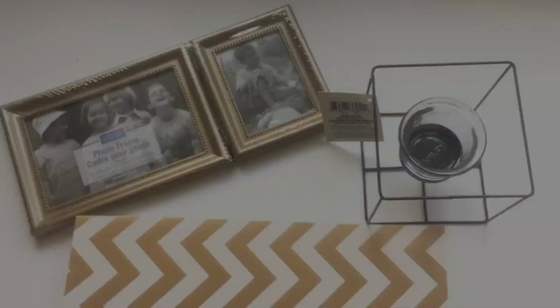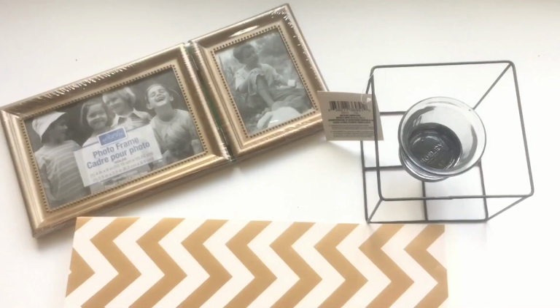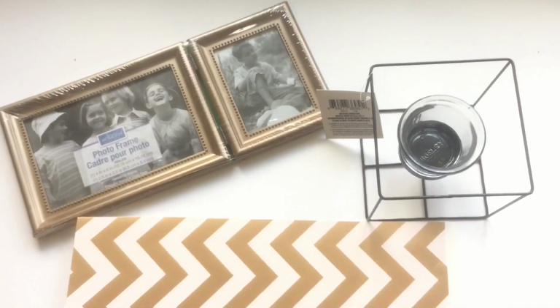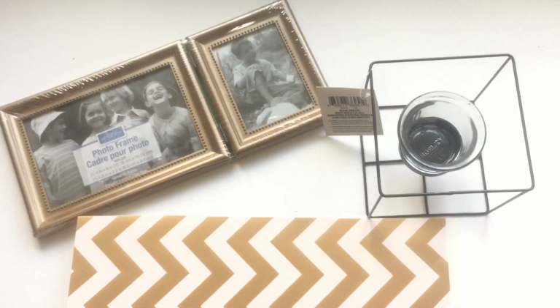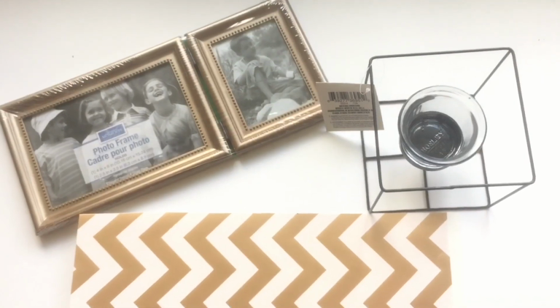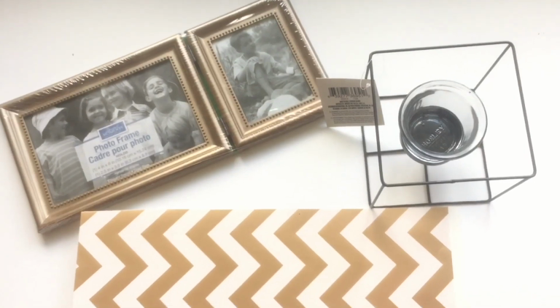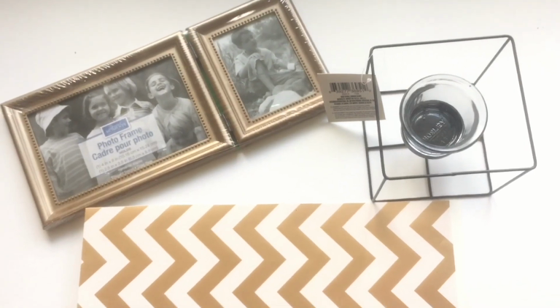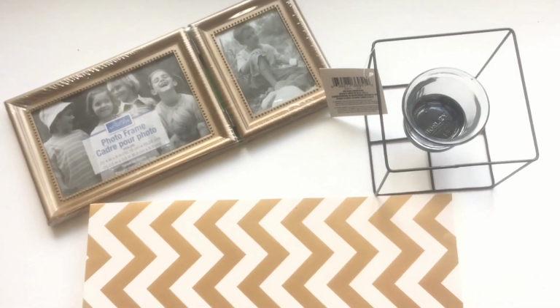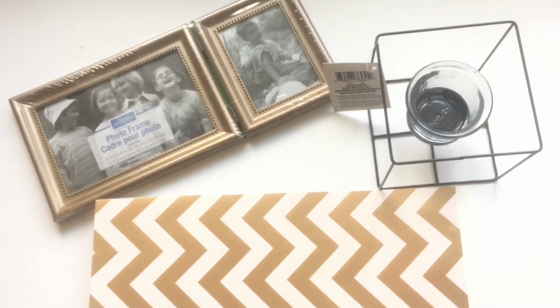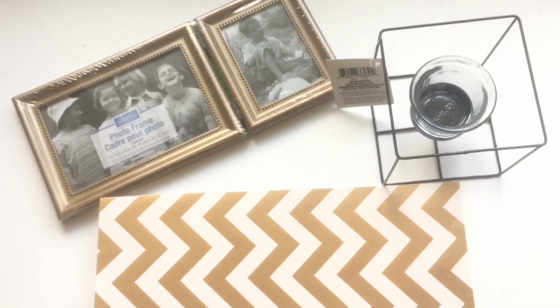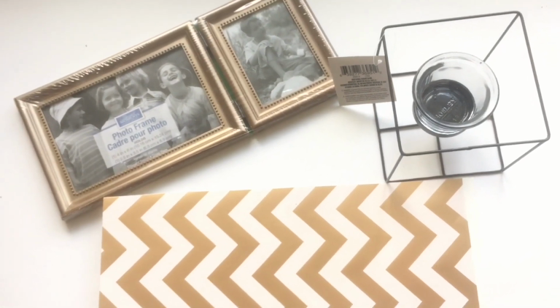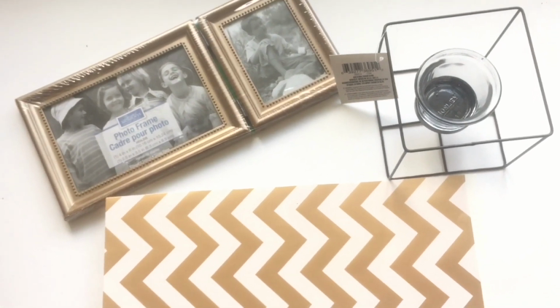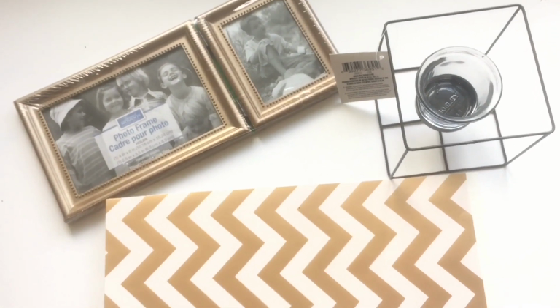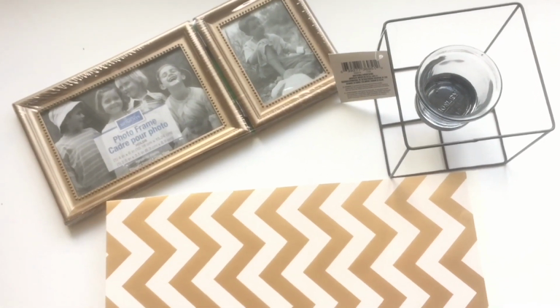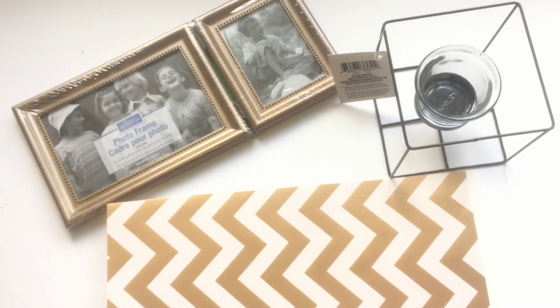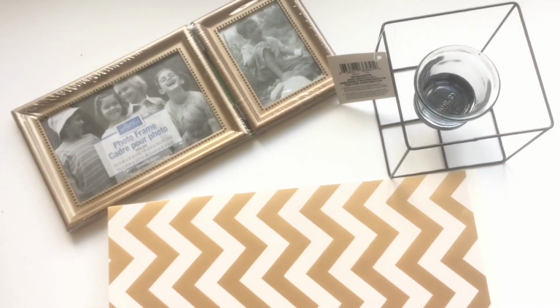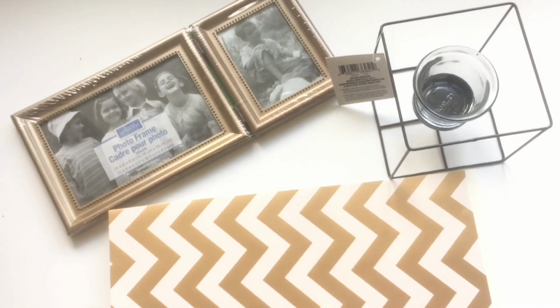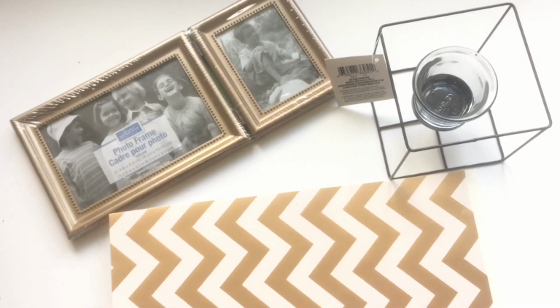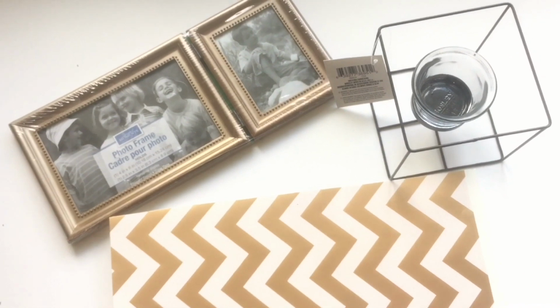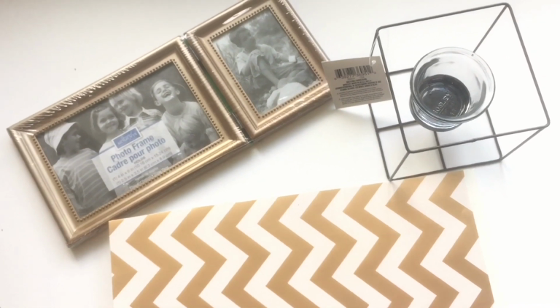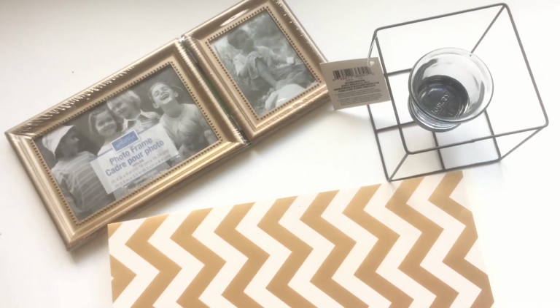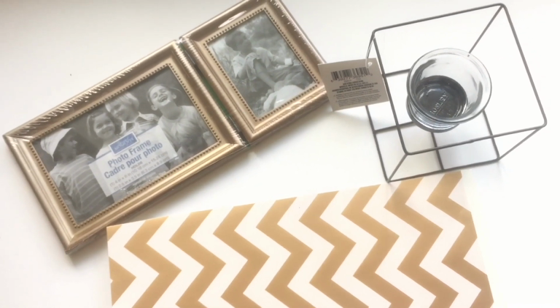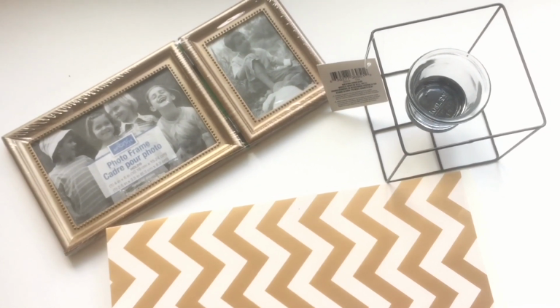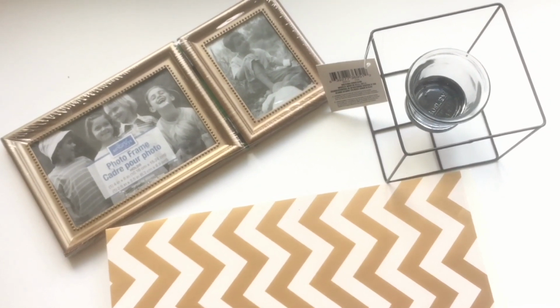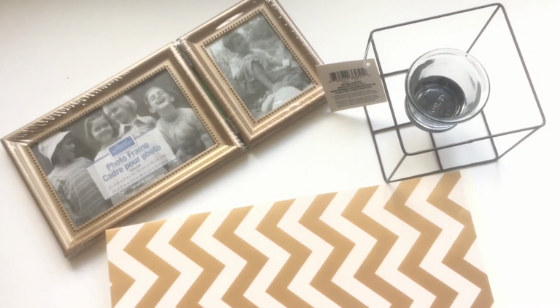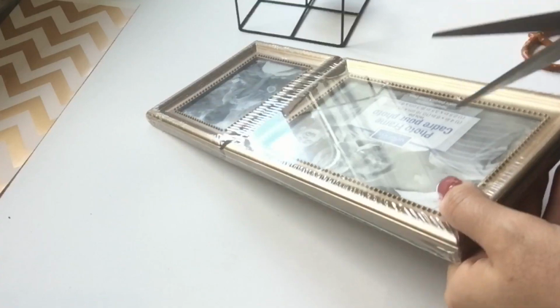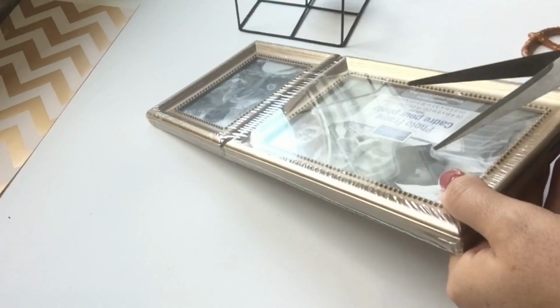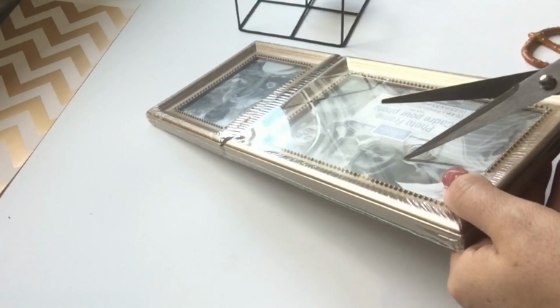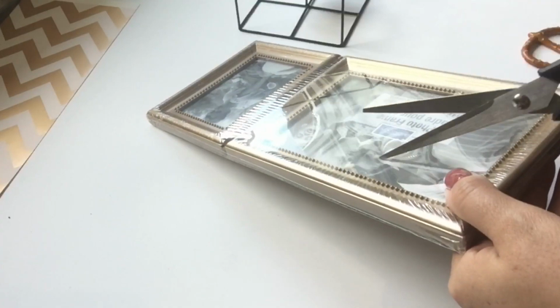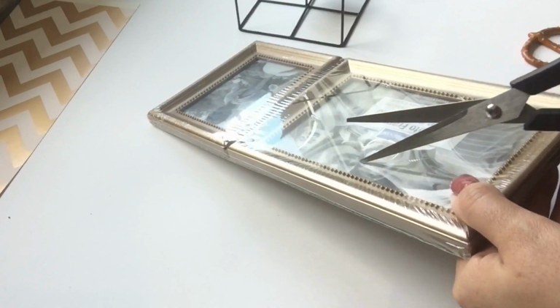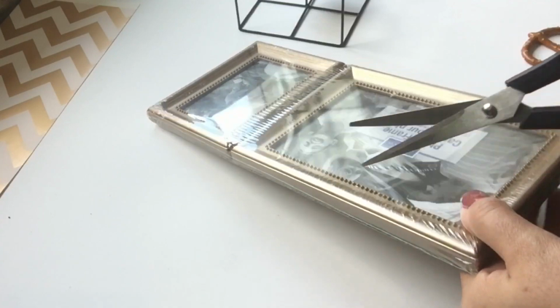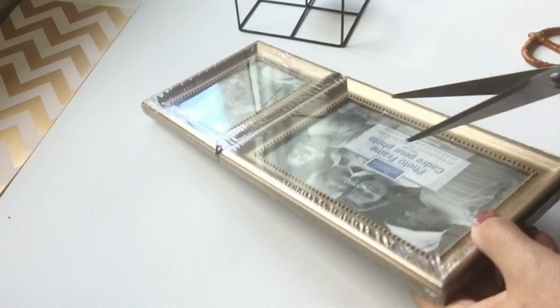For this project I use a rectangular picture frame, the wire candle holder, and my favorite scrapbook paper — in this case the chevron one.